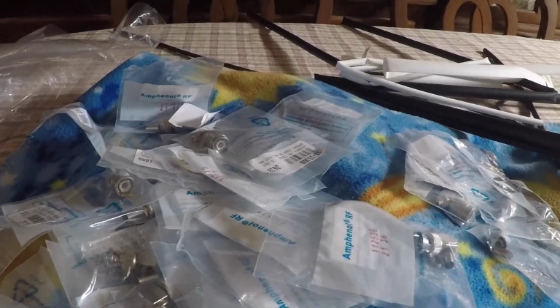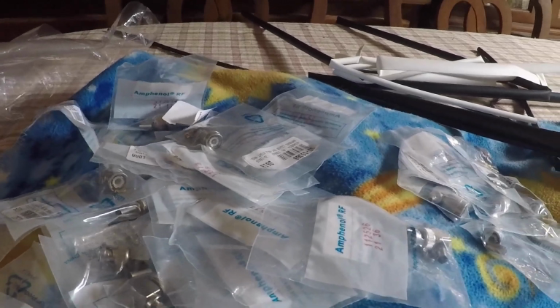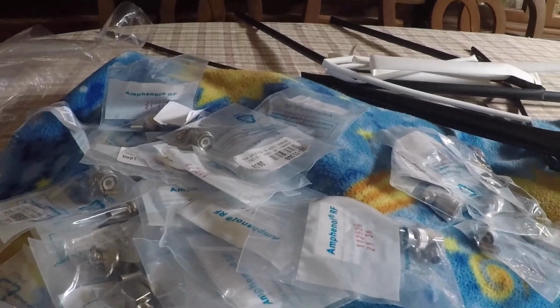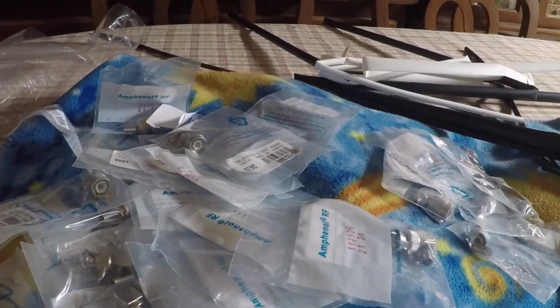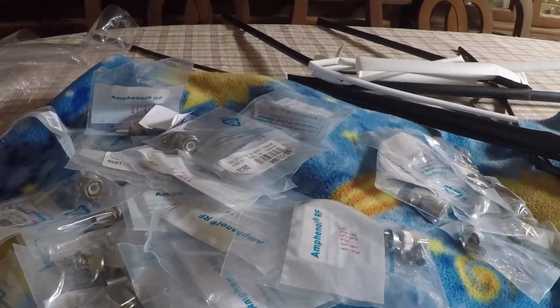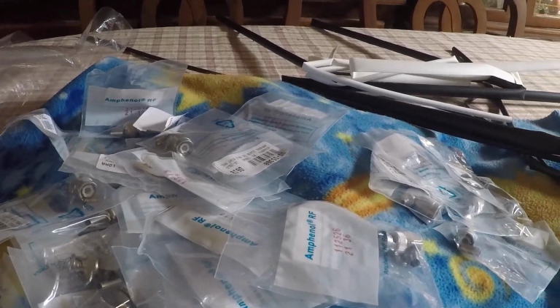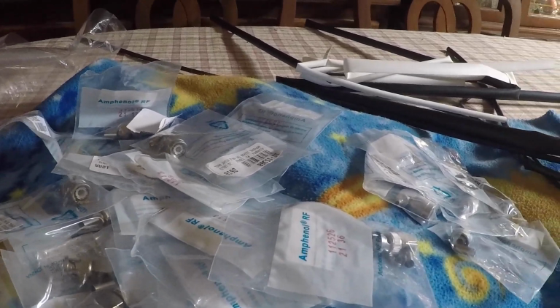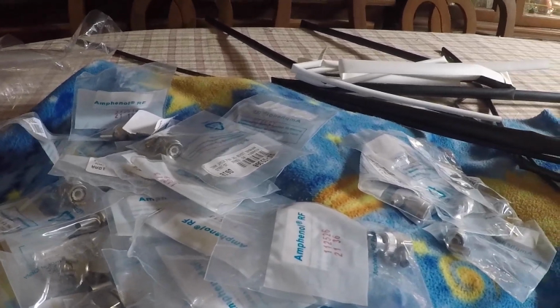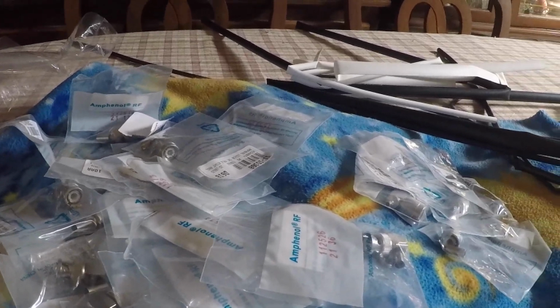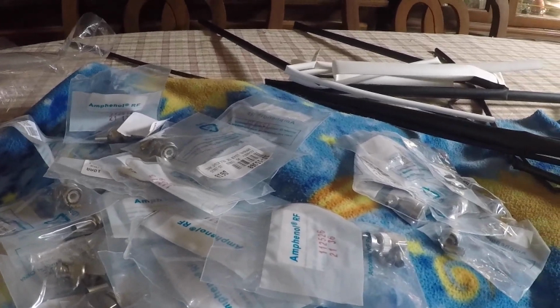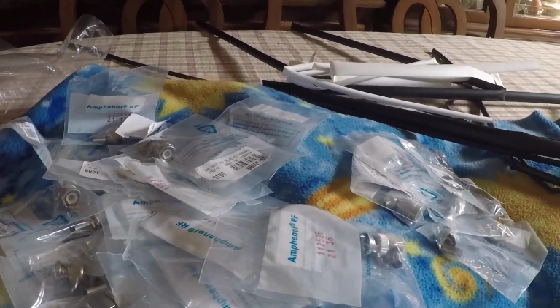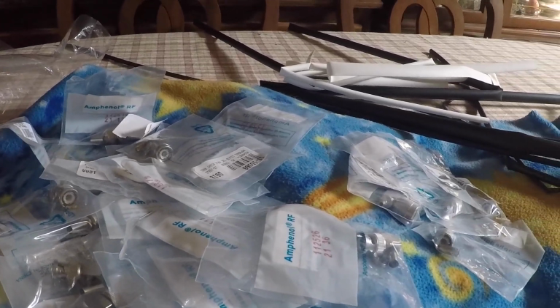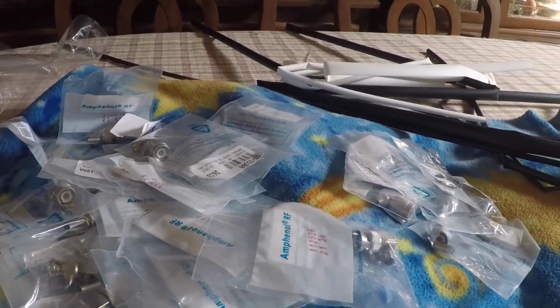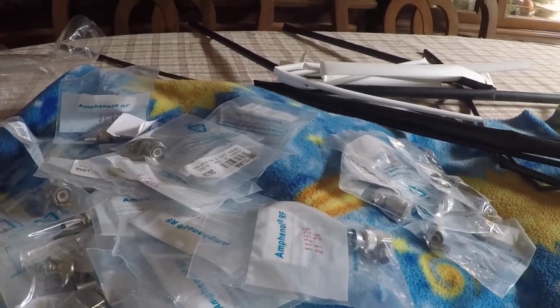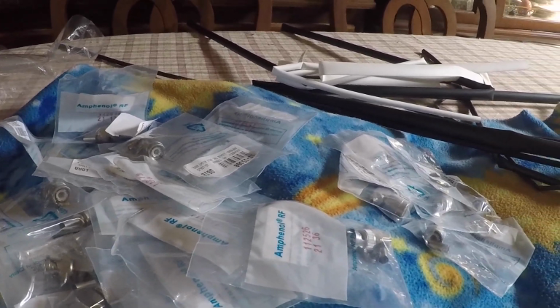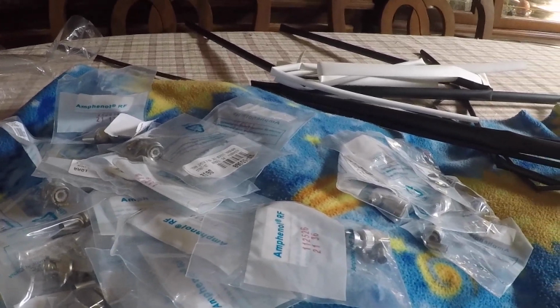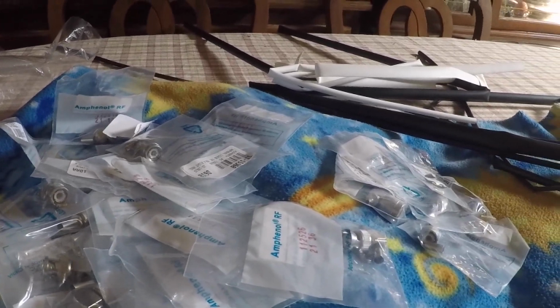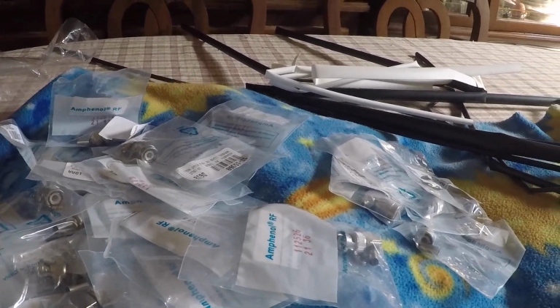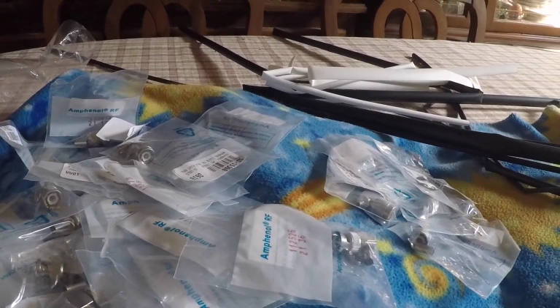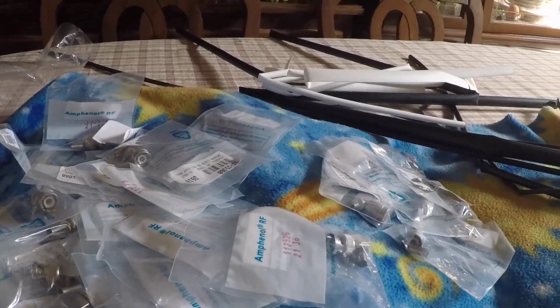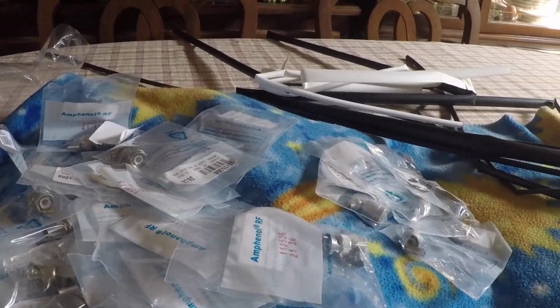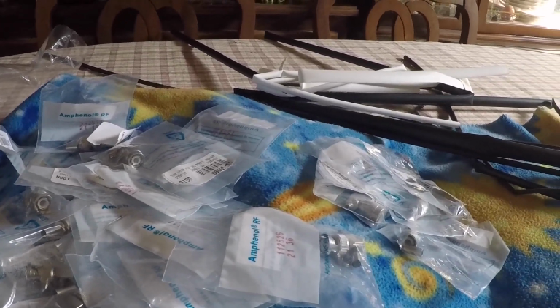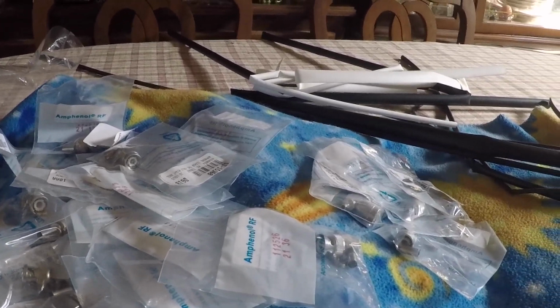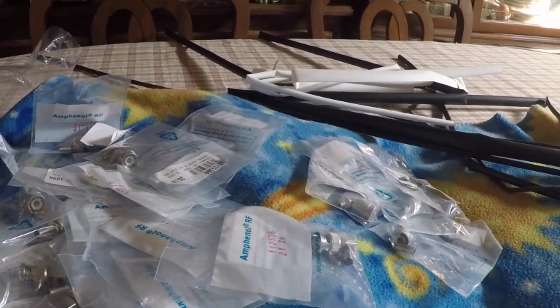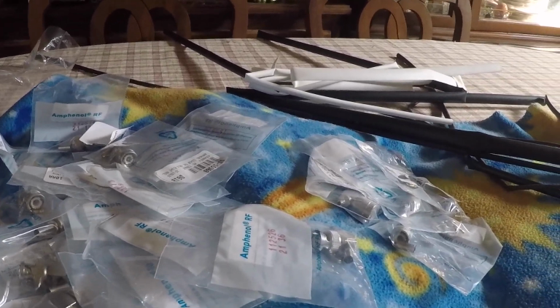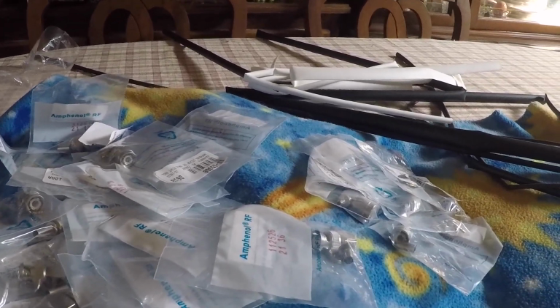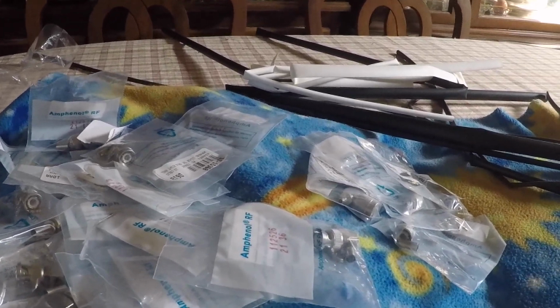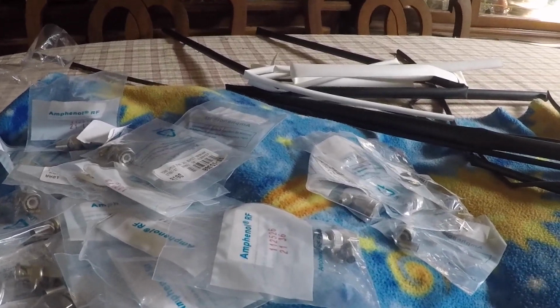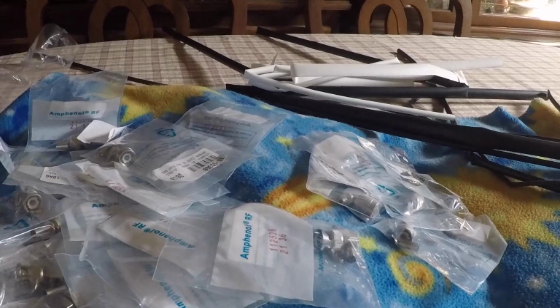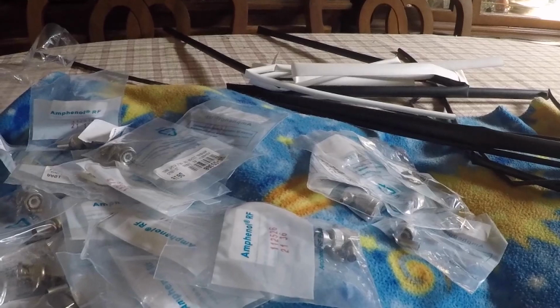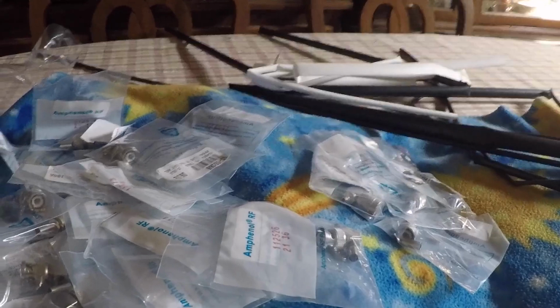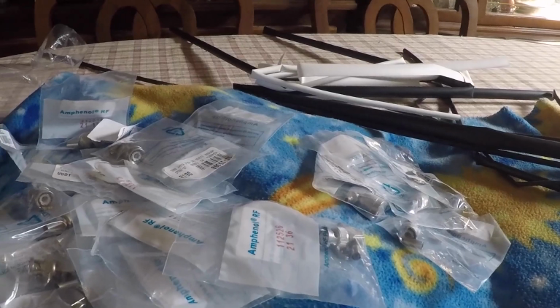Probably more than you wanted to know about a cable redo, but thanks for watching and have a great day flying your Grumman.